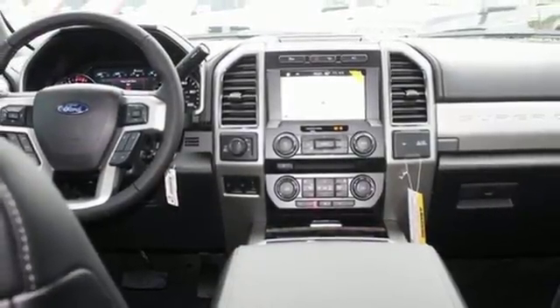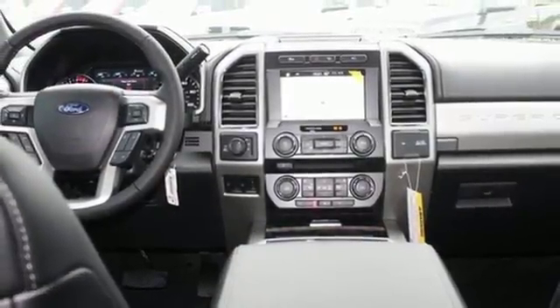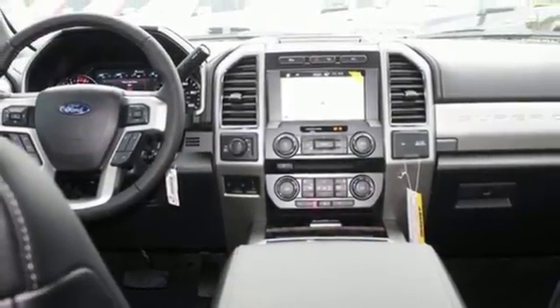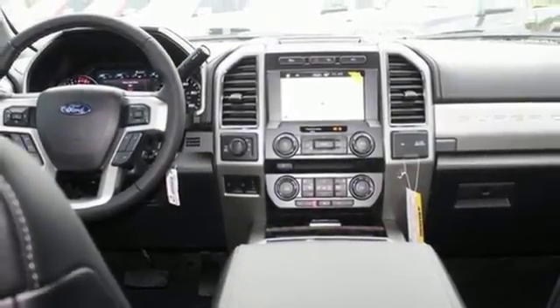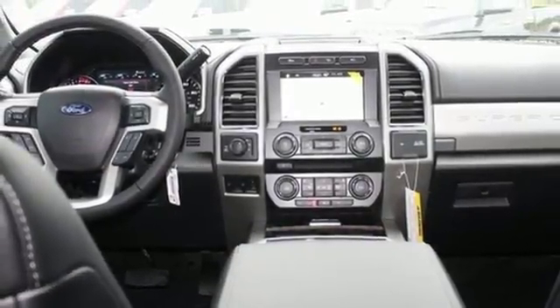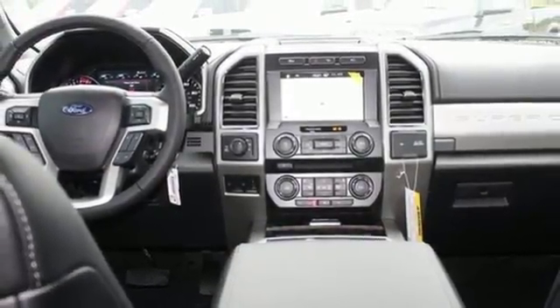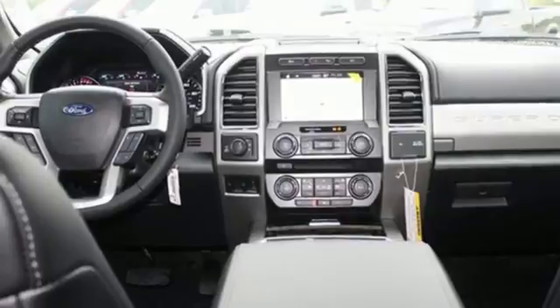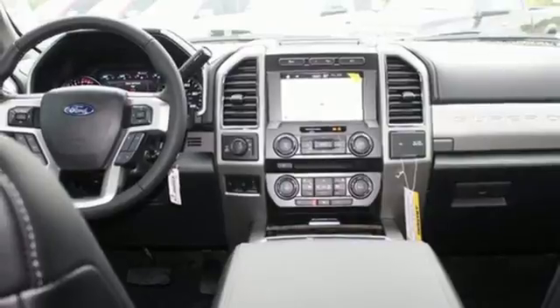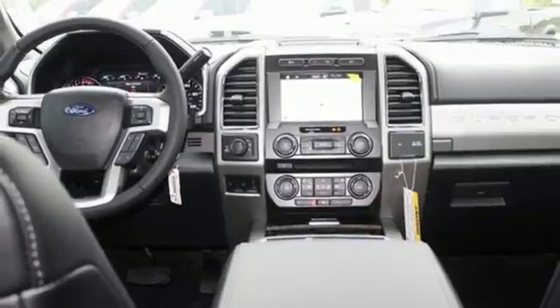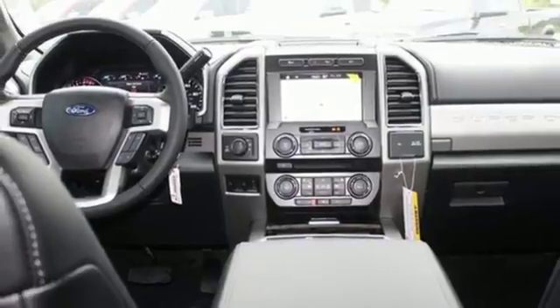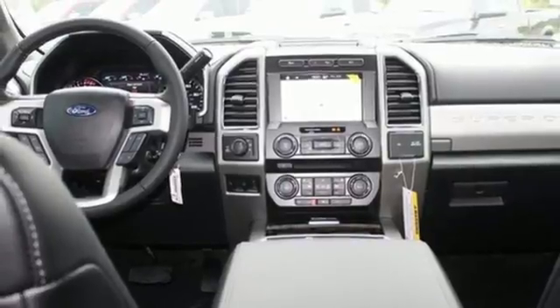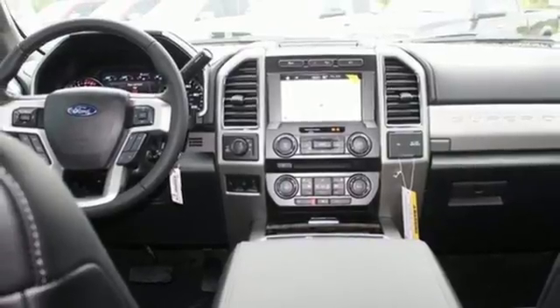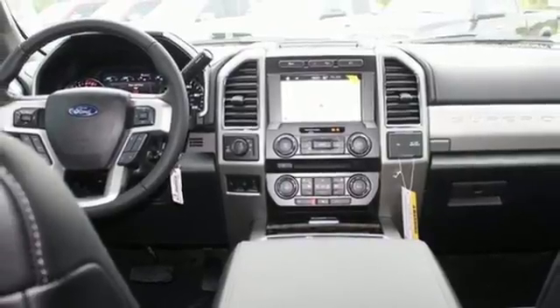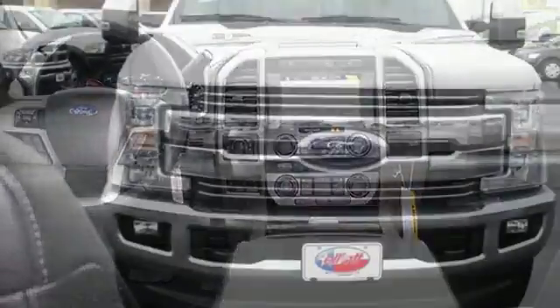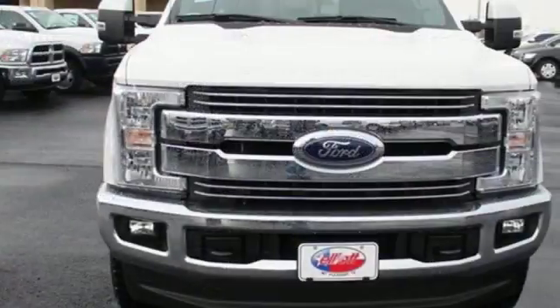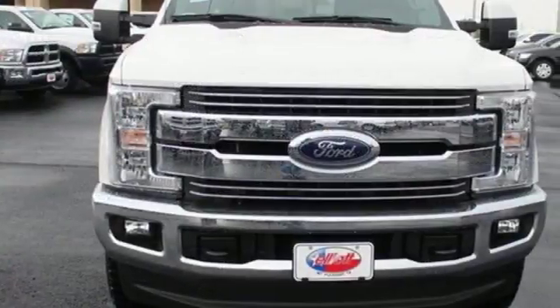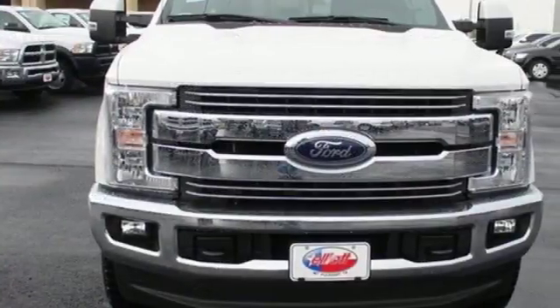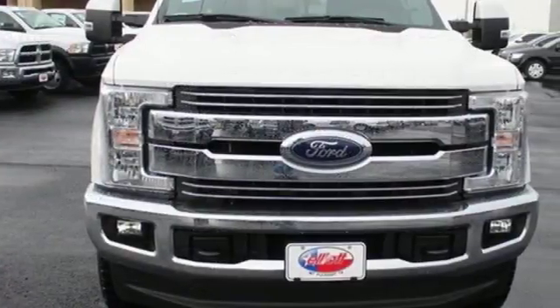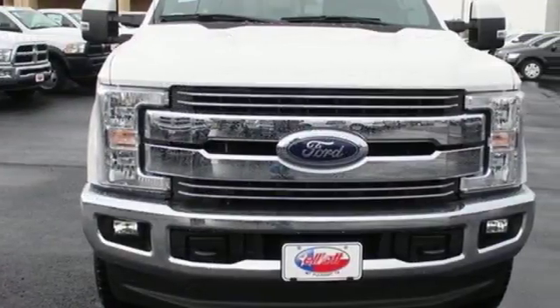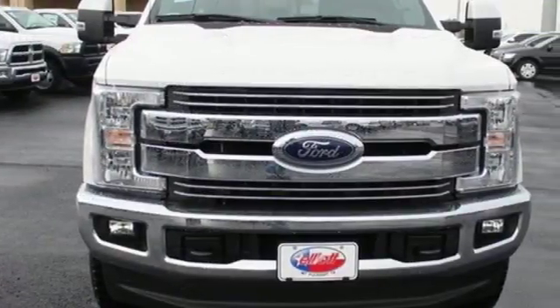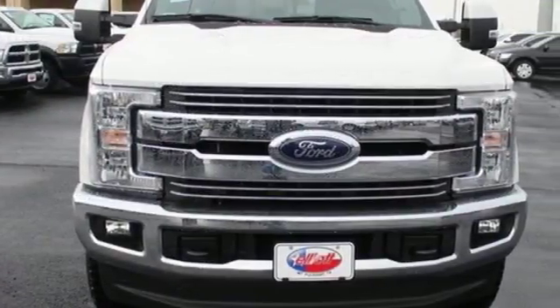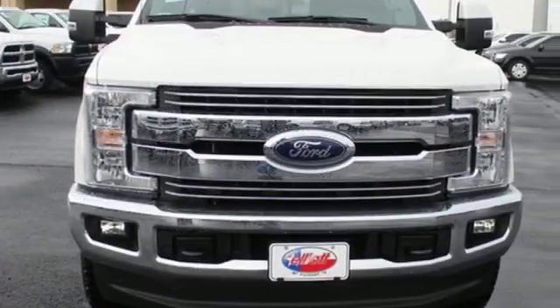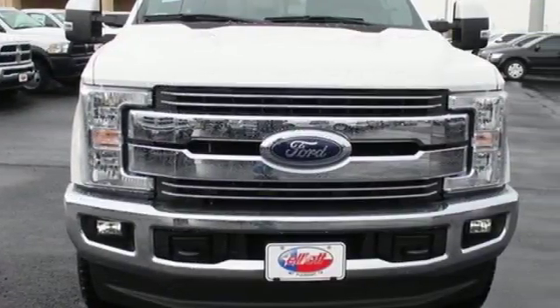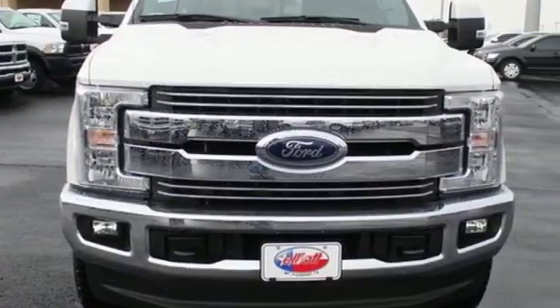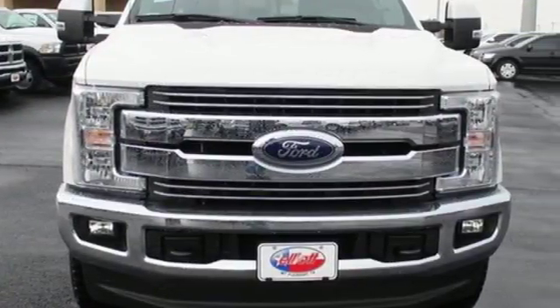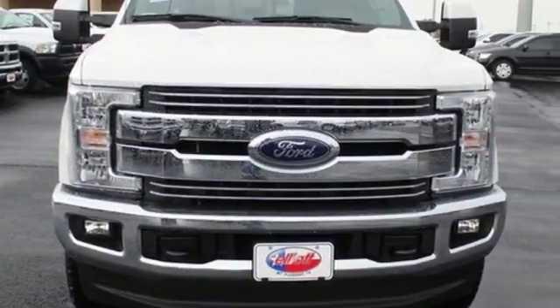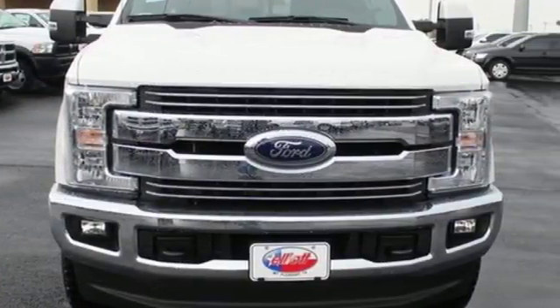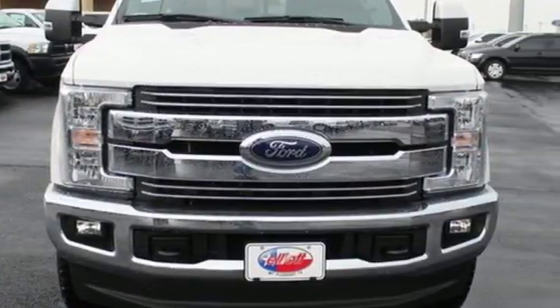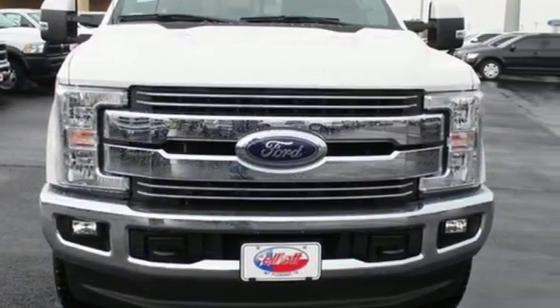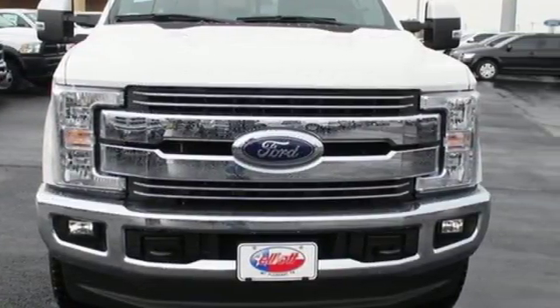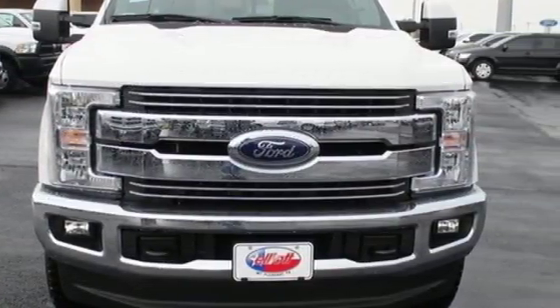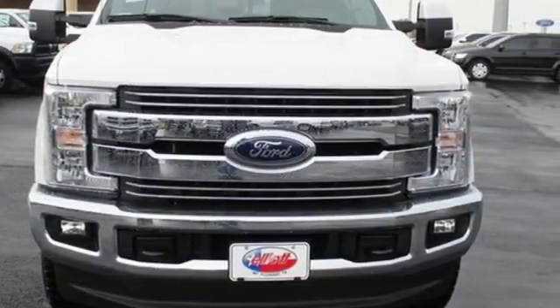When the job requires more, it requires a Super Duty. Make this F-250 yours today.